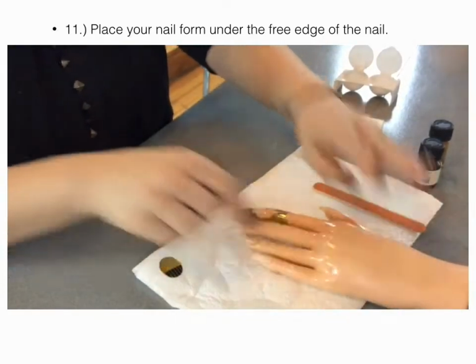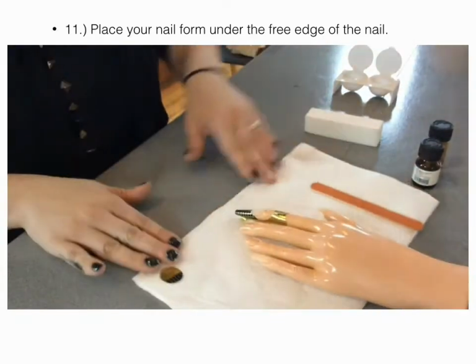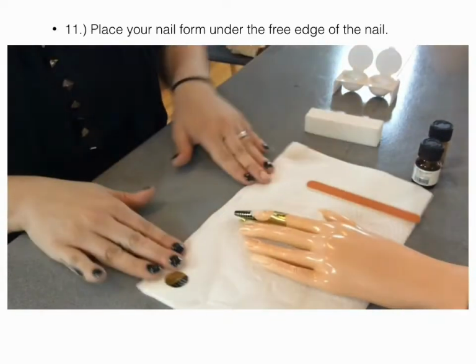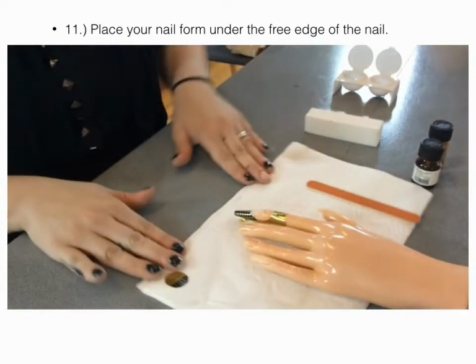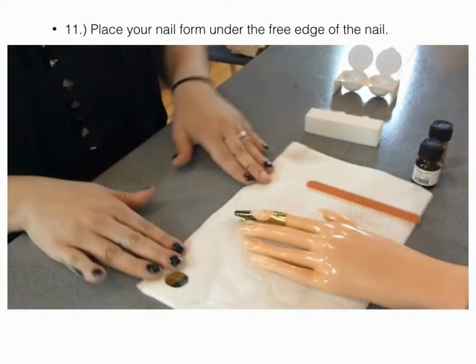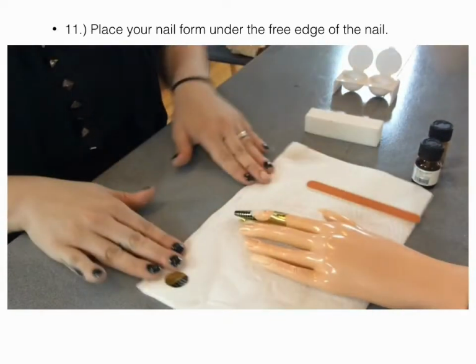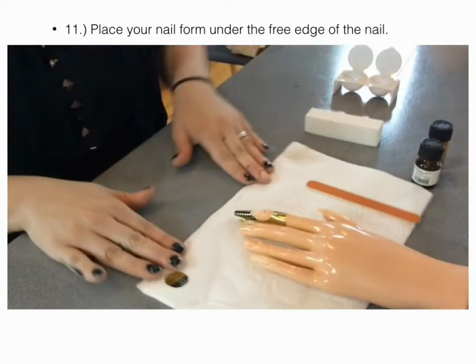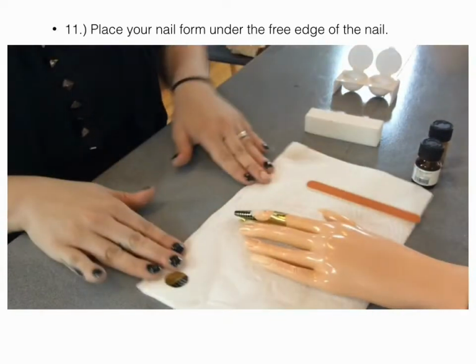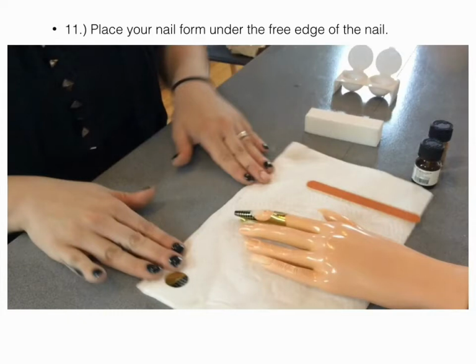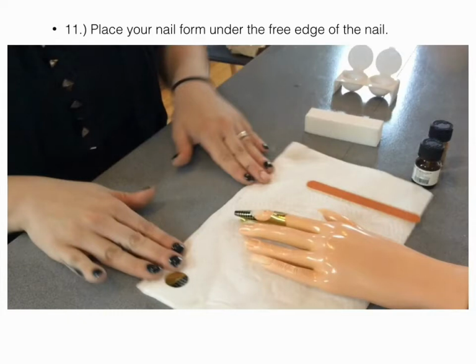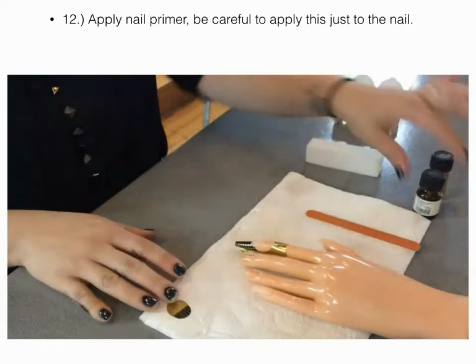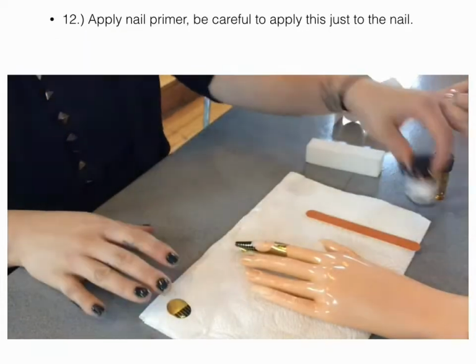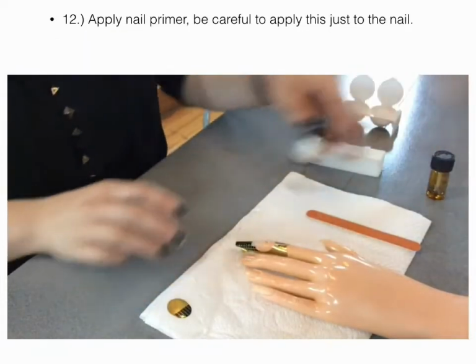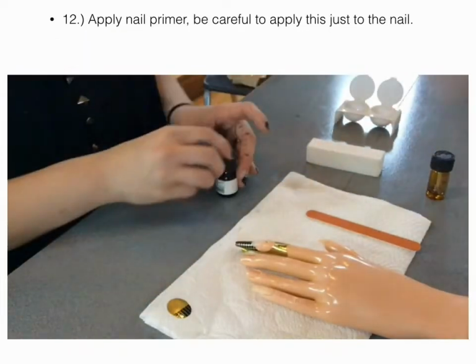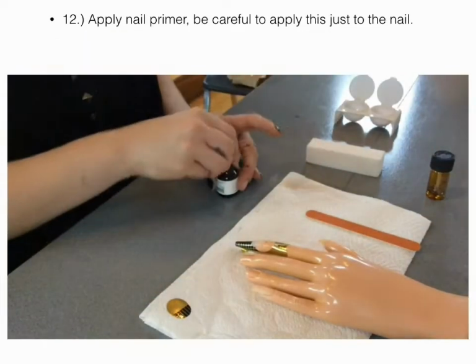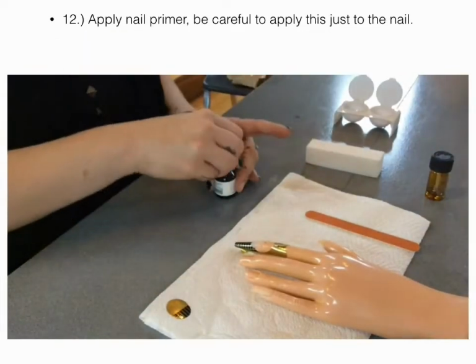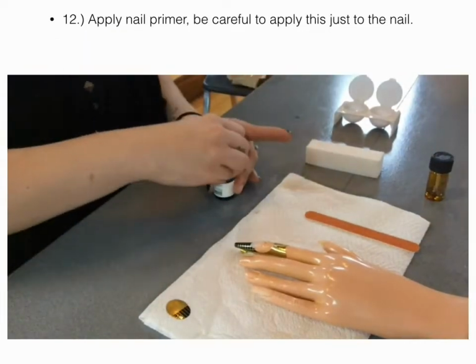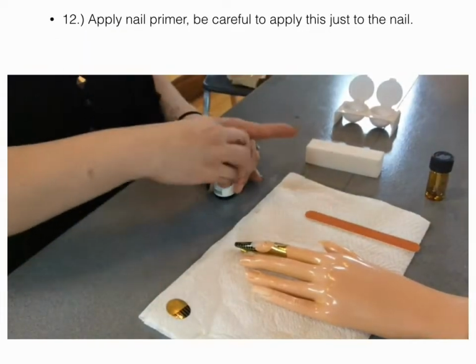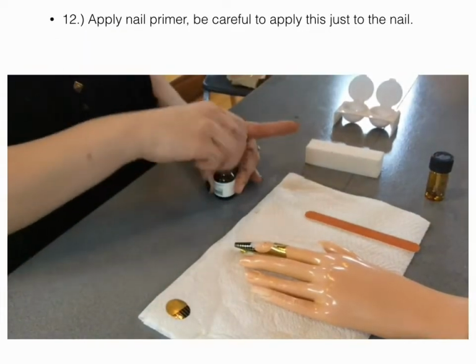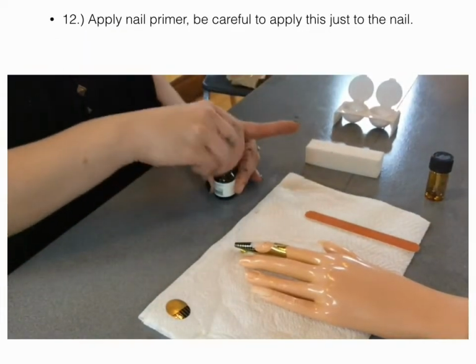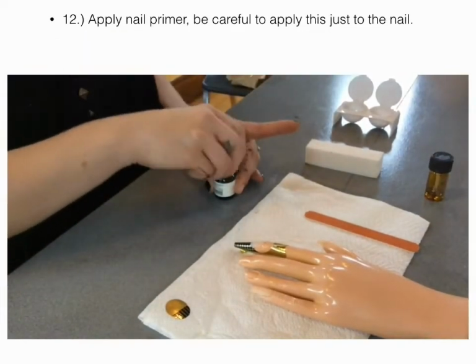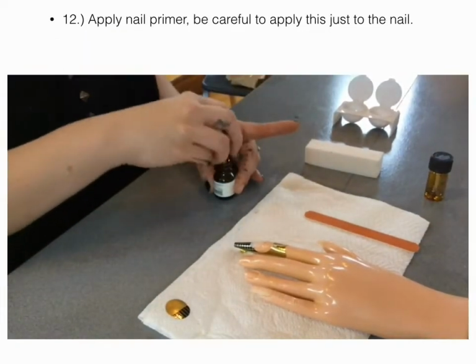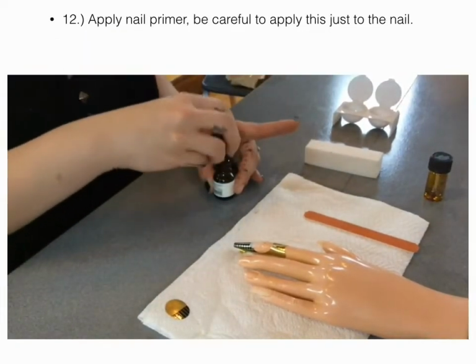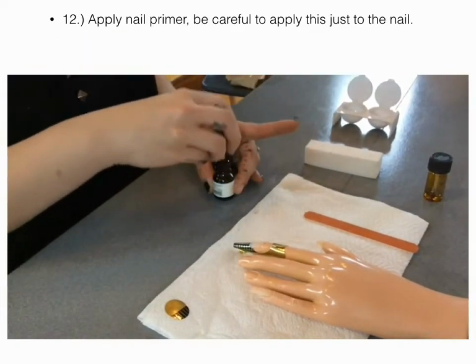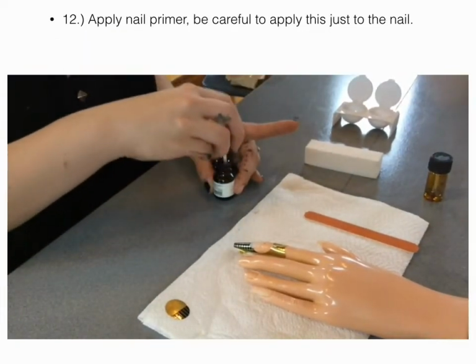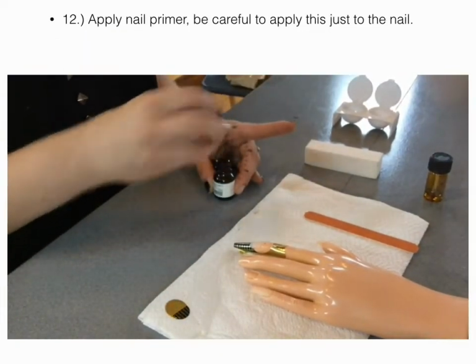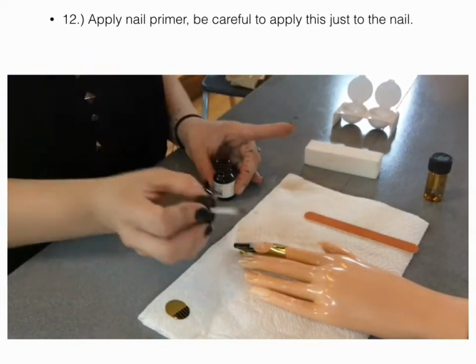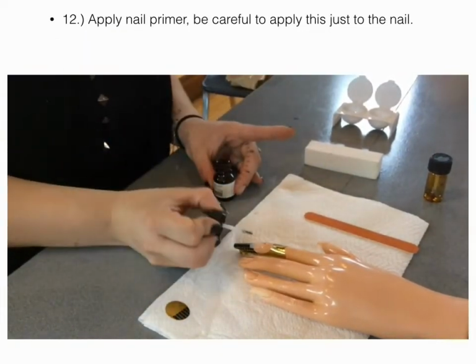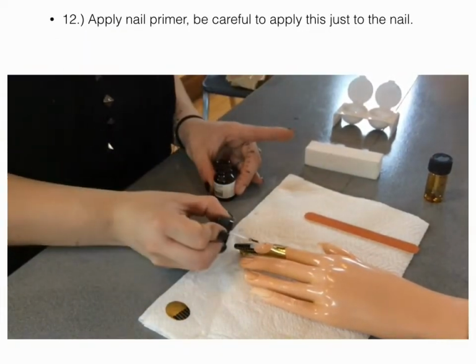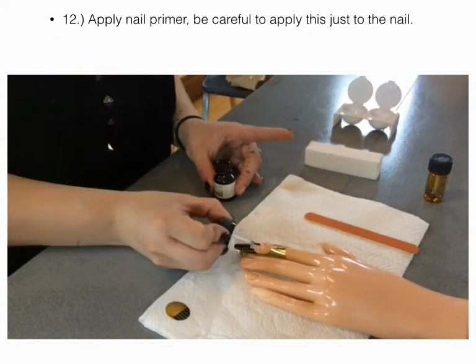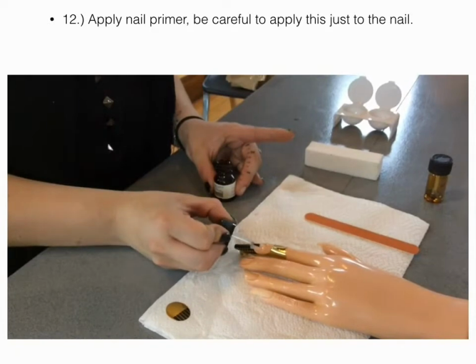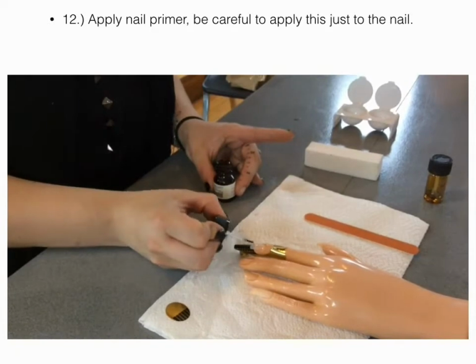After the form, I'm going to put on my primer. The primer just goes on the apex of the nail.